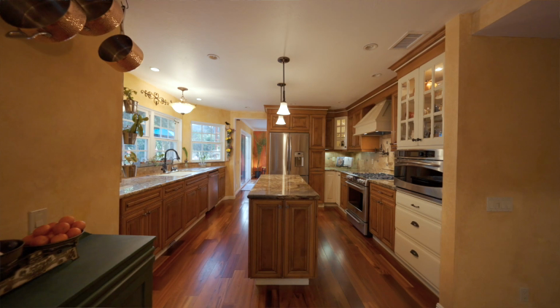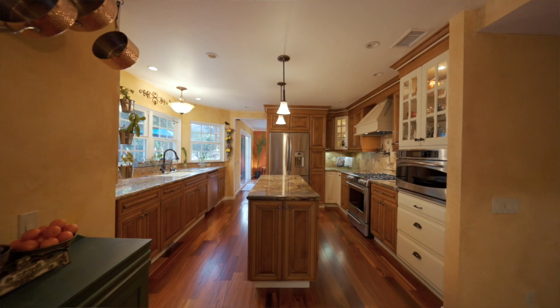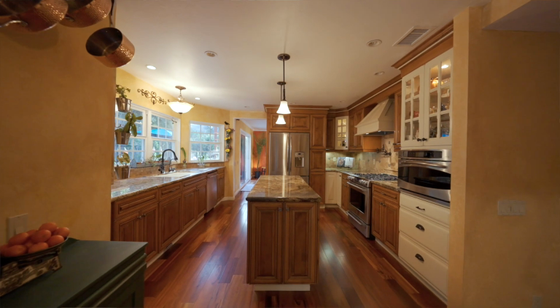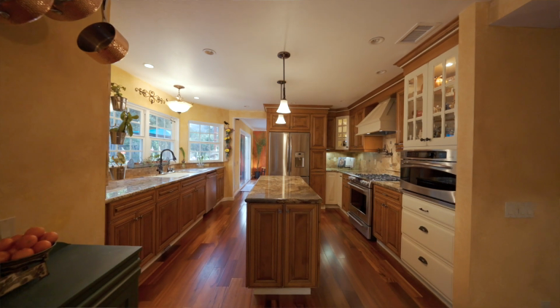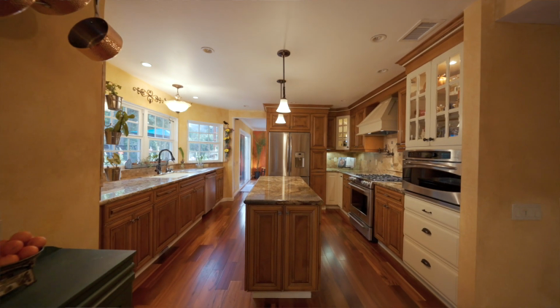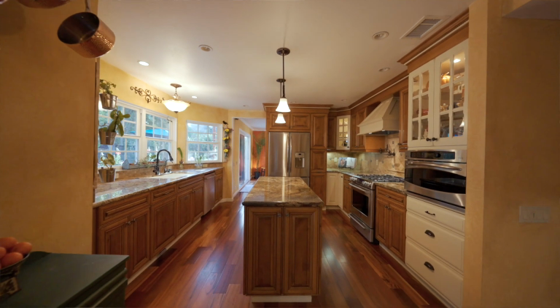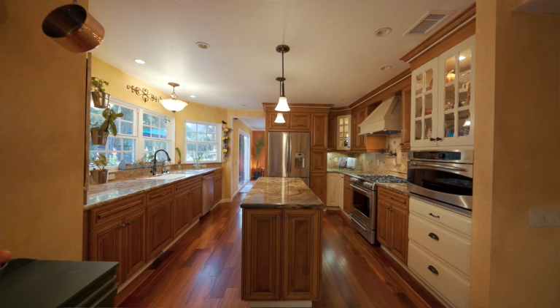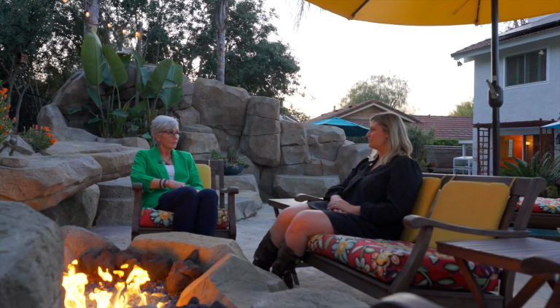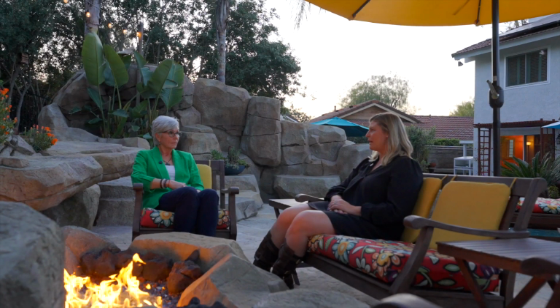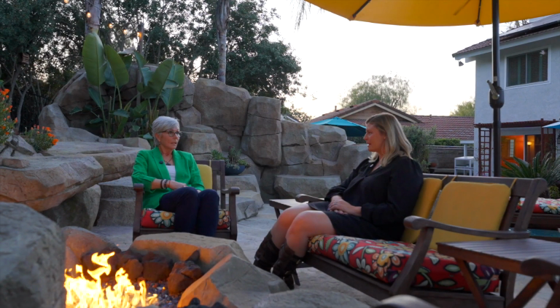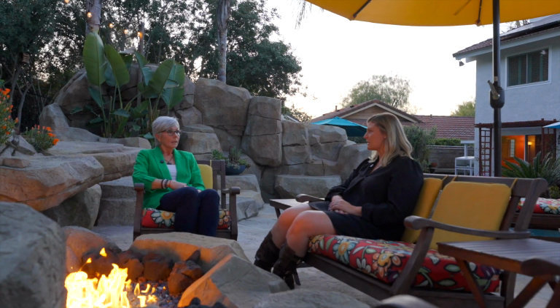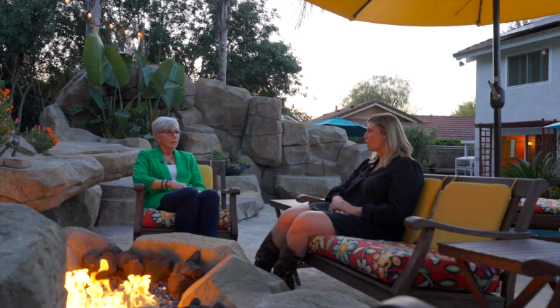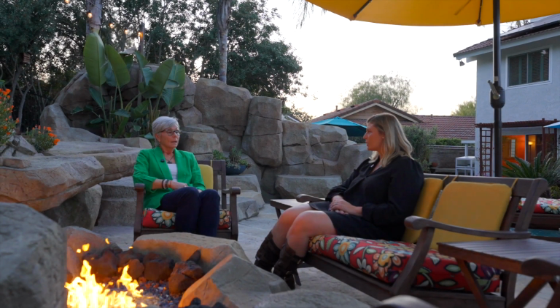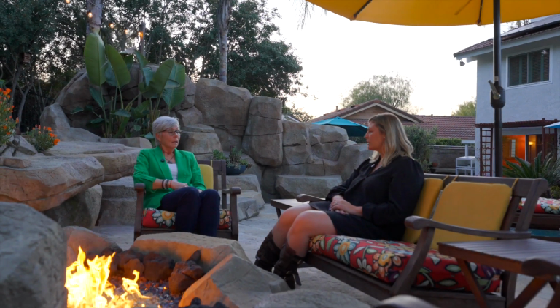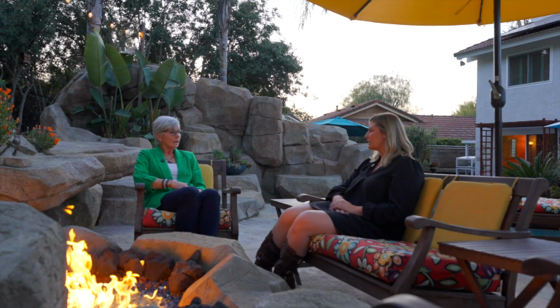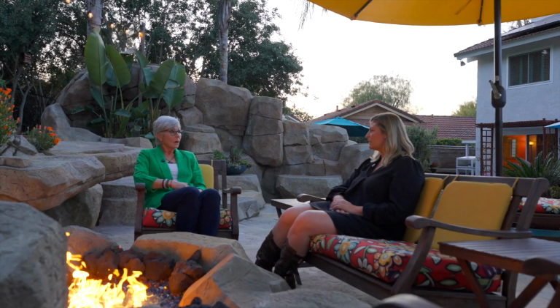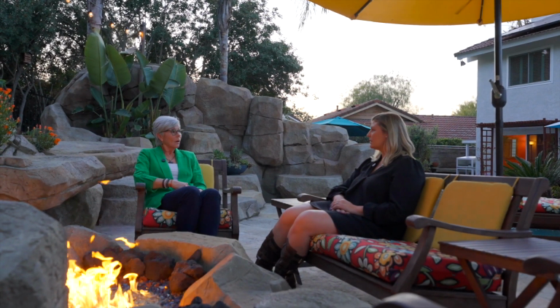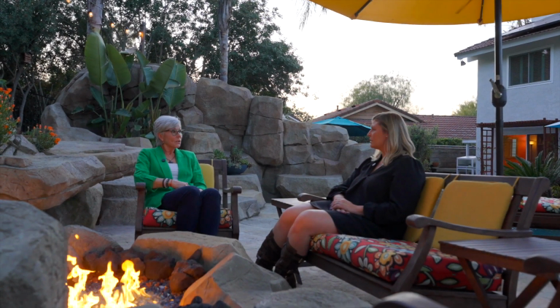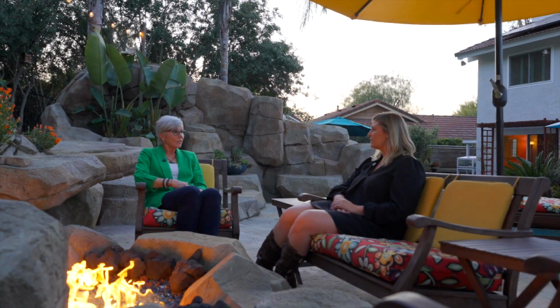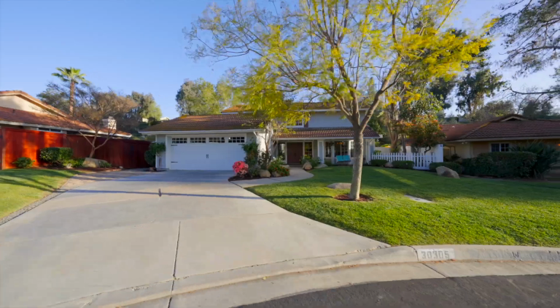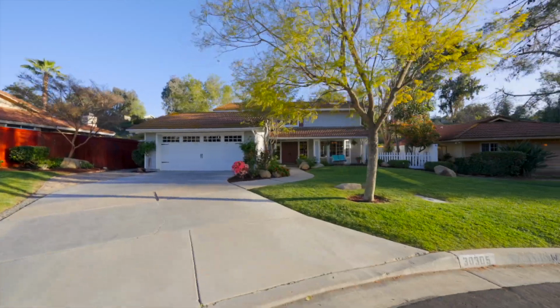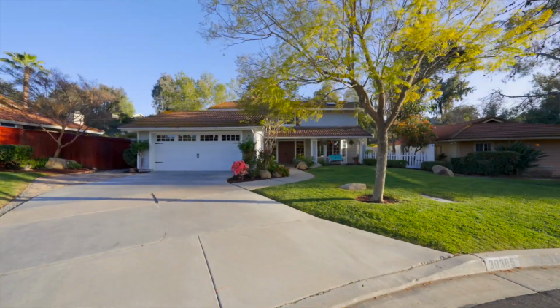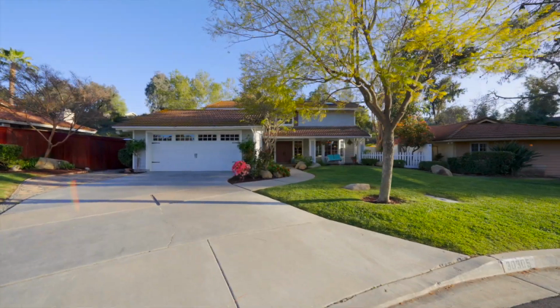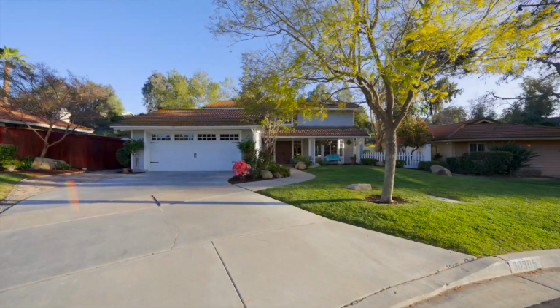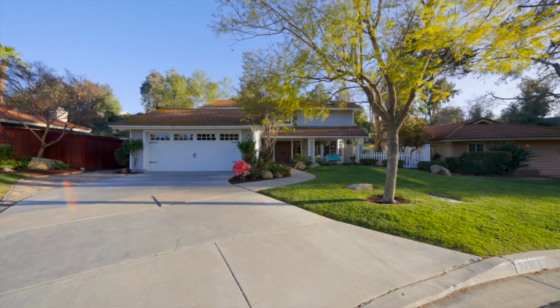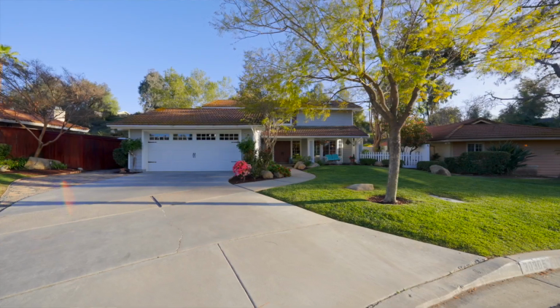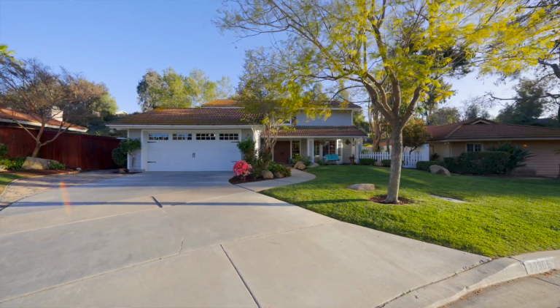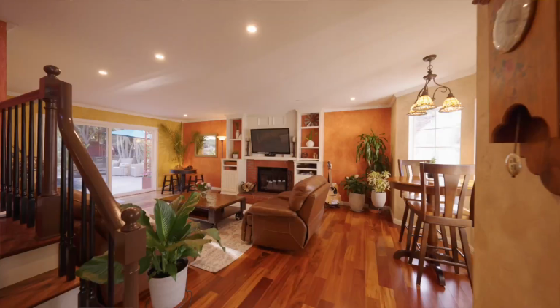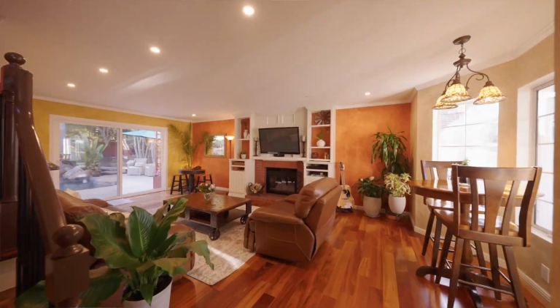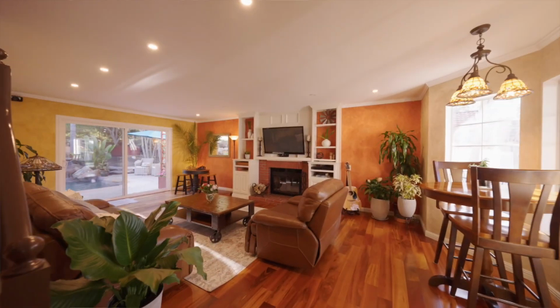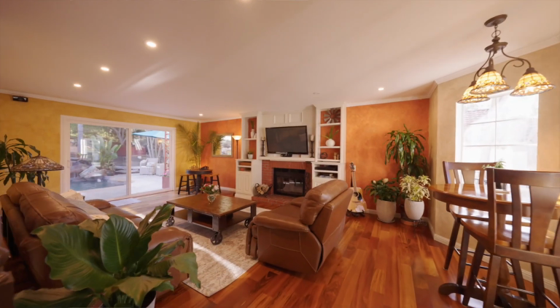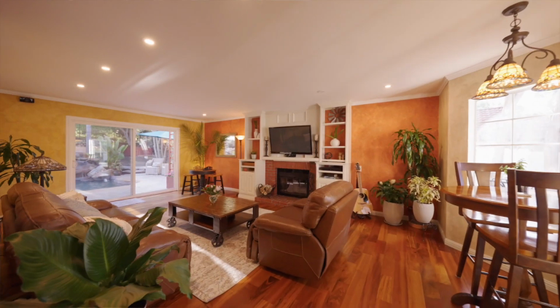What about the specs of the home? How big is the yard? It's on almost a third of an acre — four bedrooms, three bathrooms.